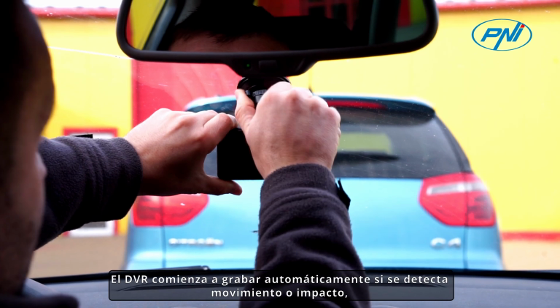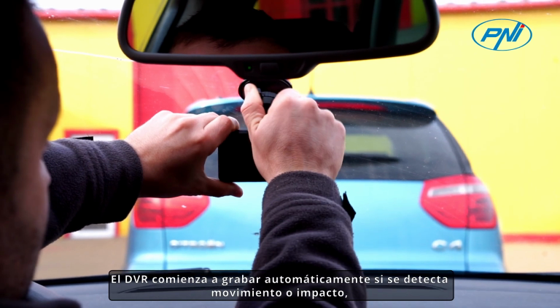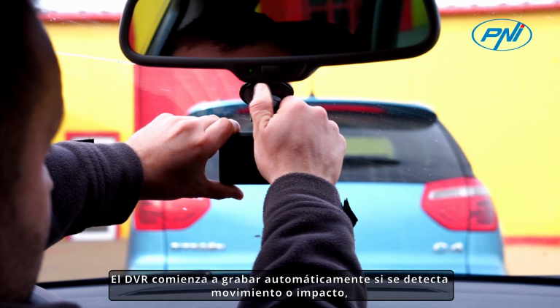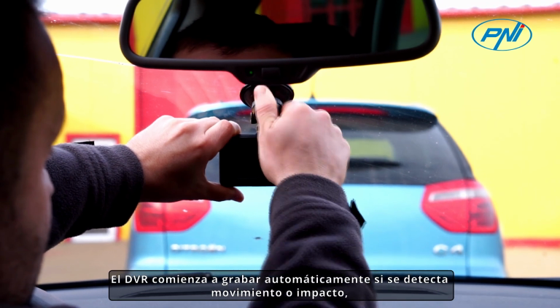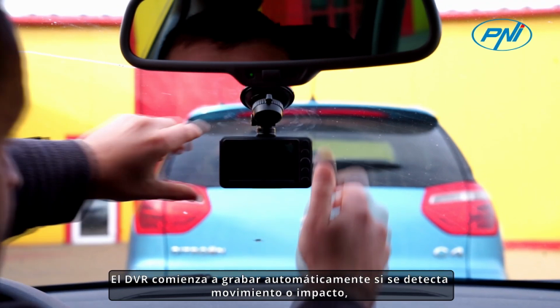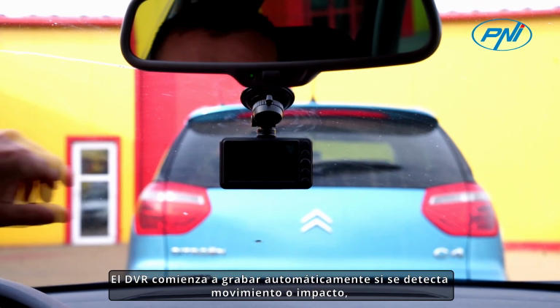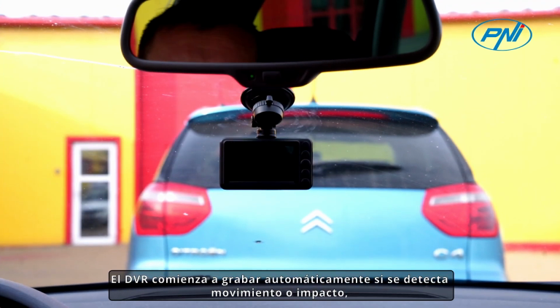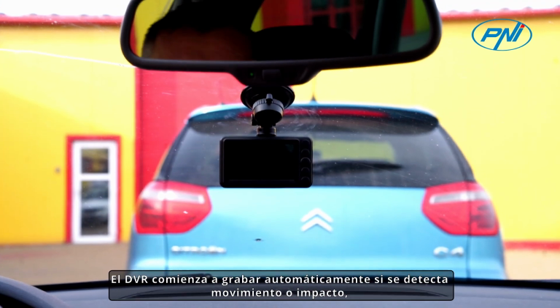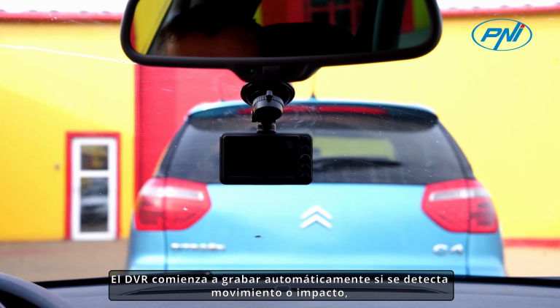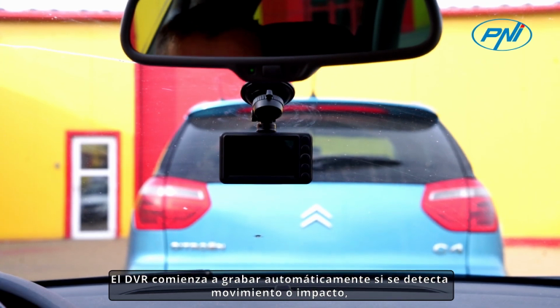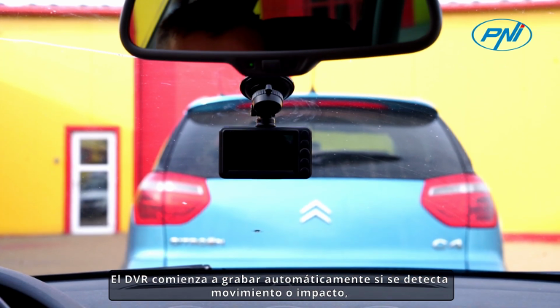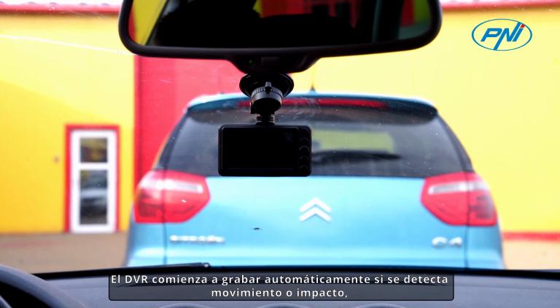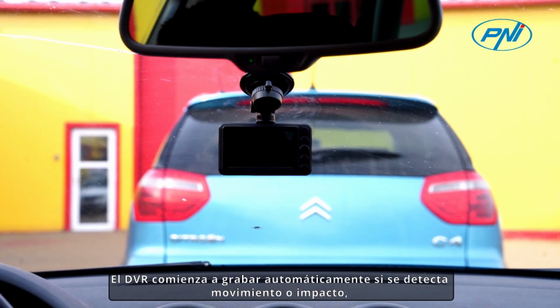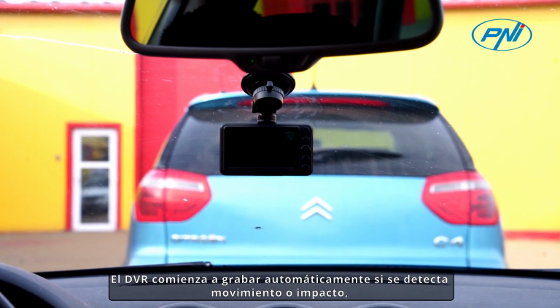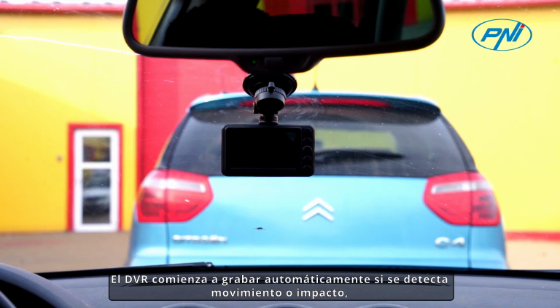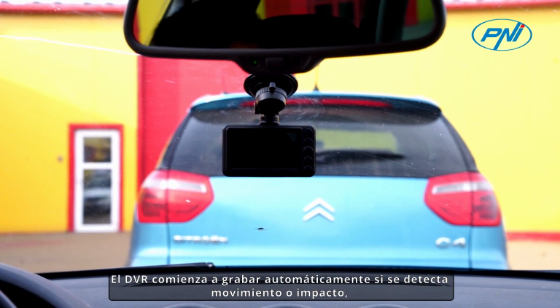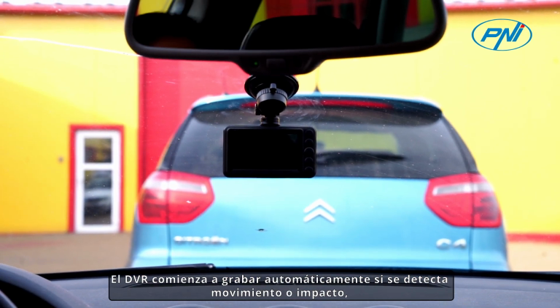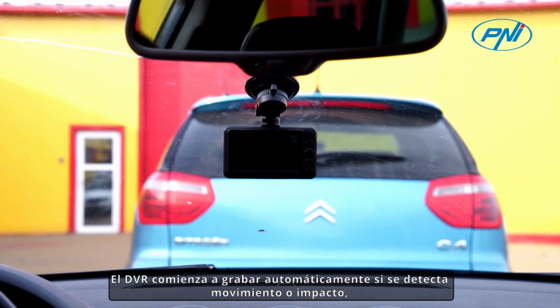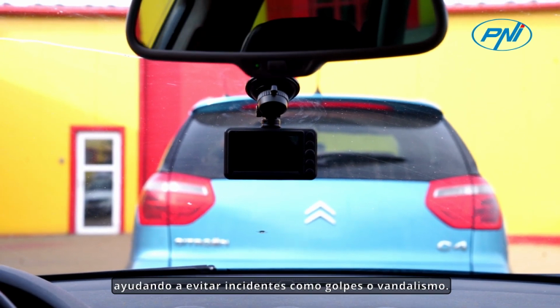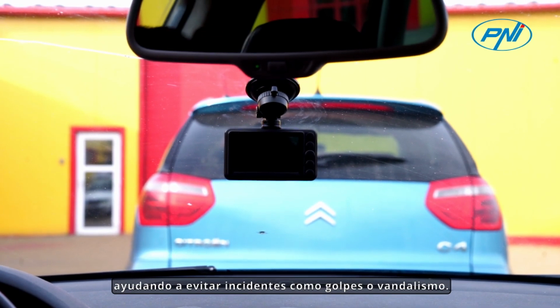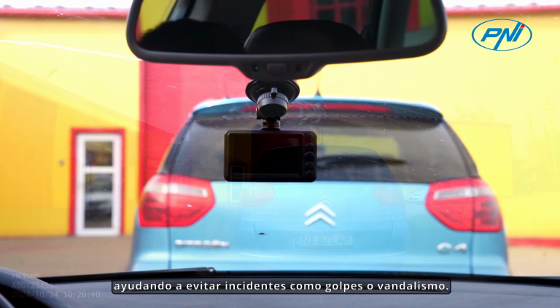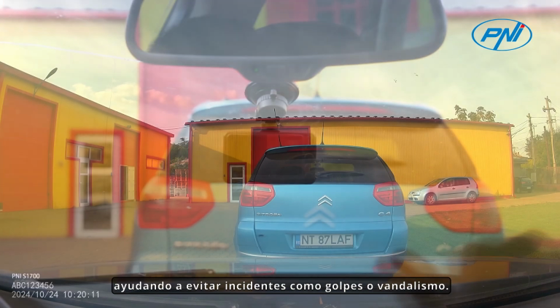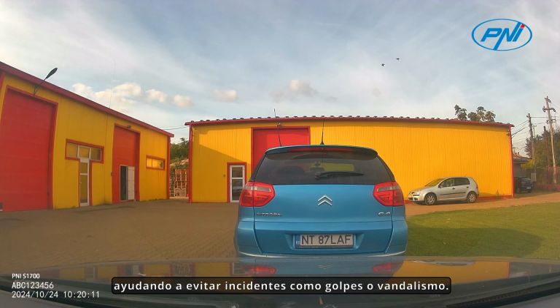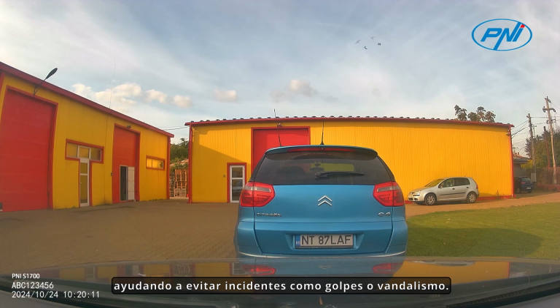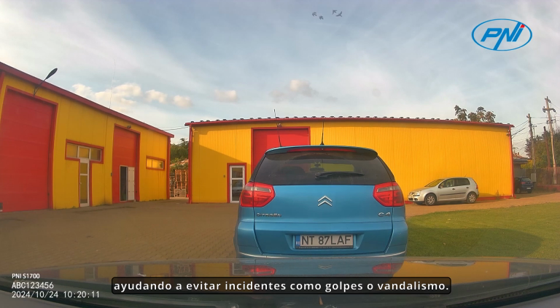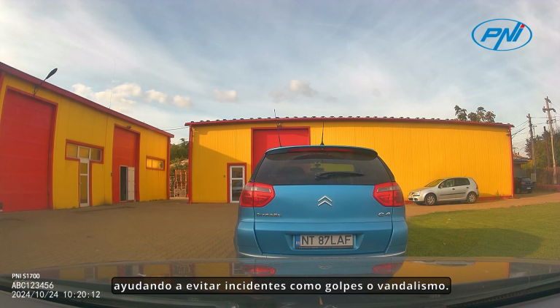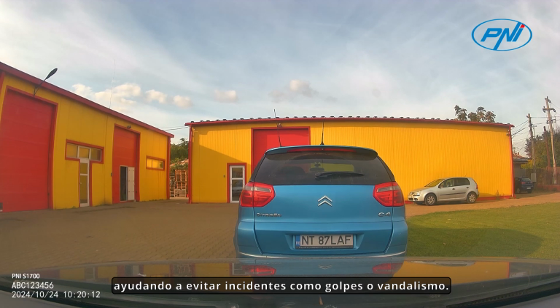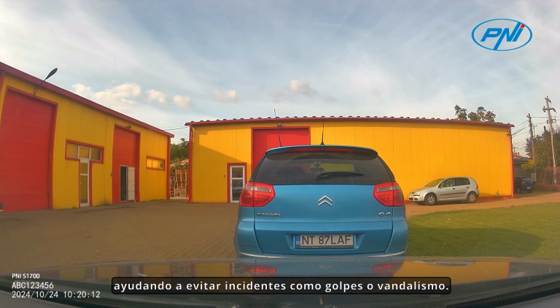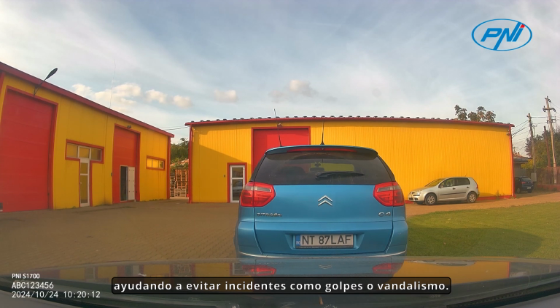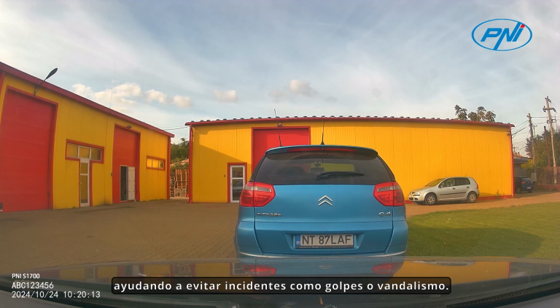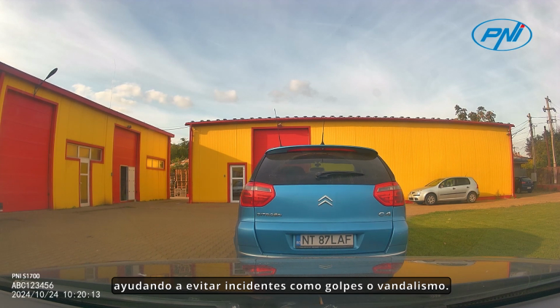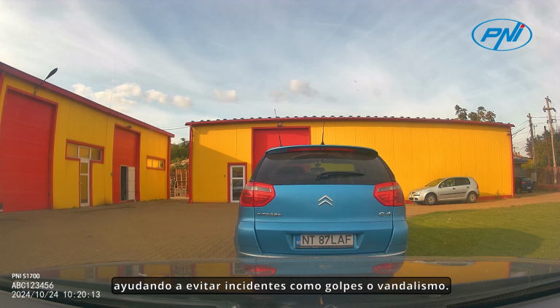The DVR automatically starts recording if motion or any impact is detected, helping to save incidents such as knocks or vandalism.